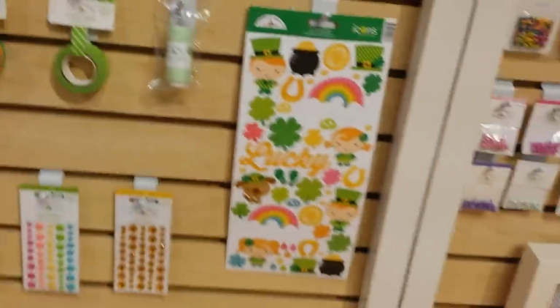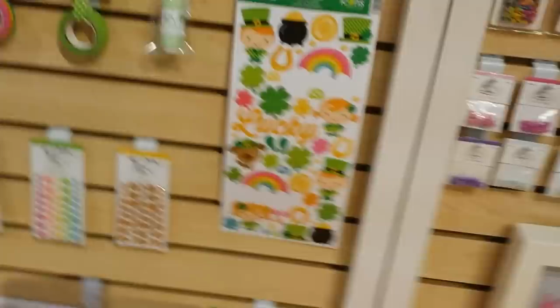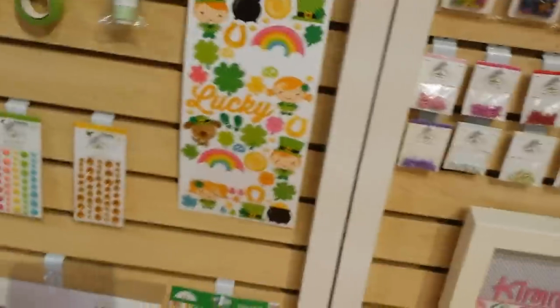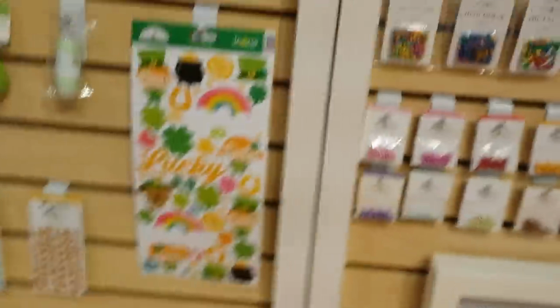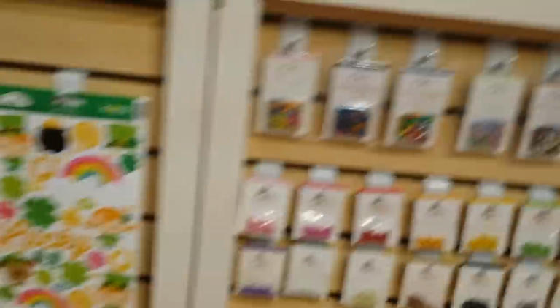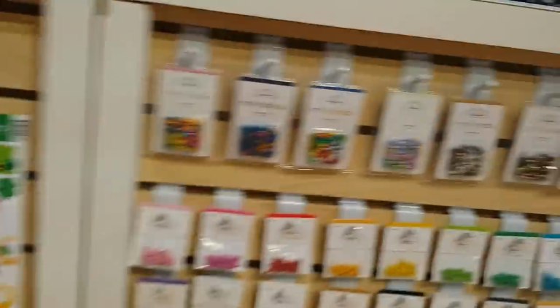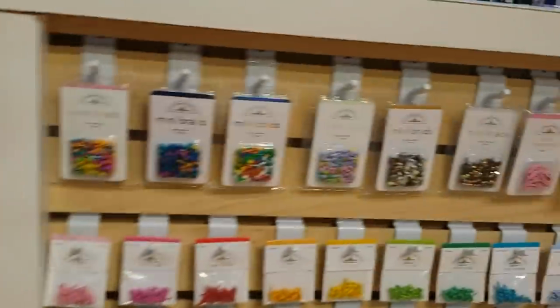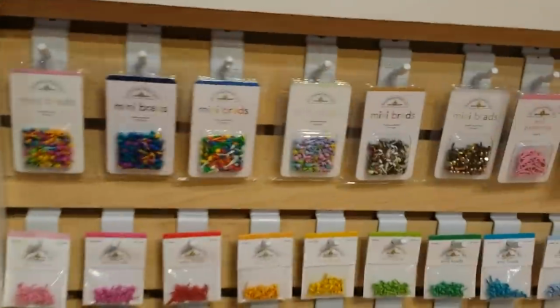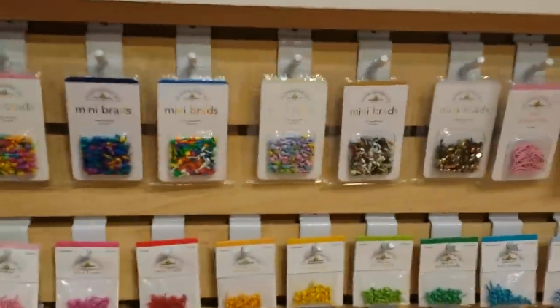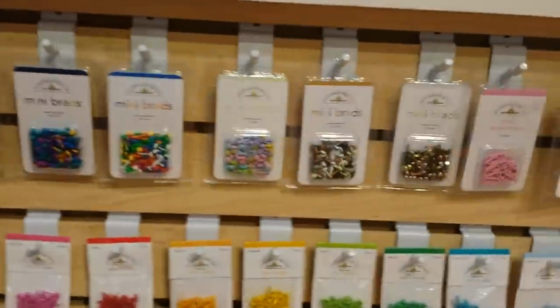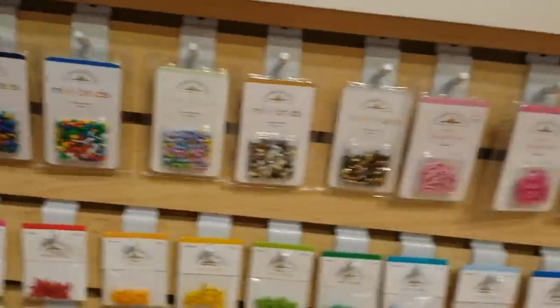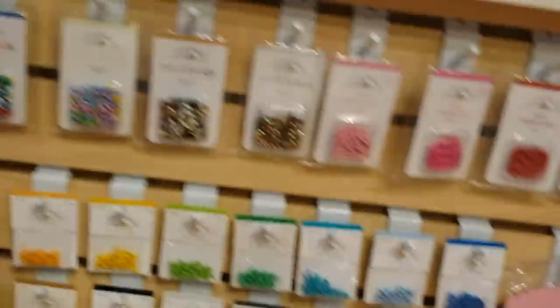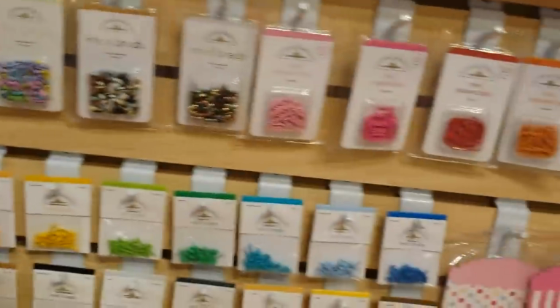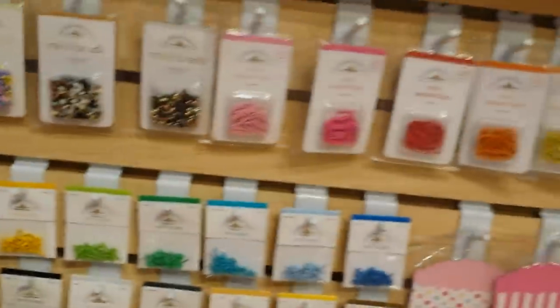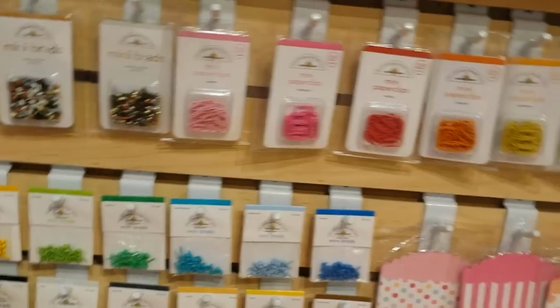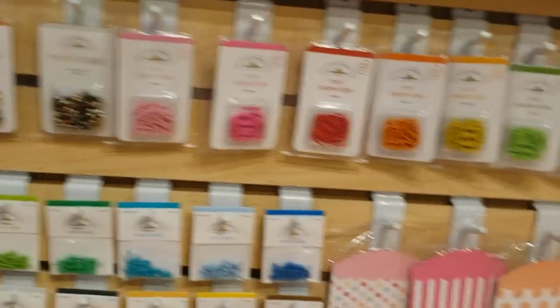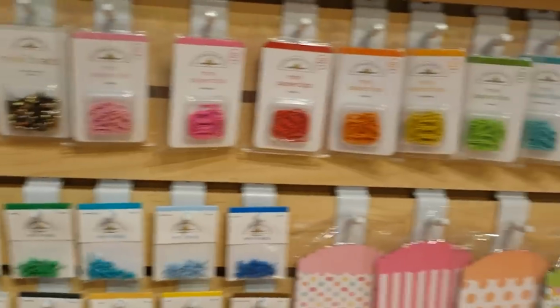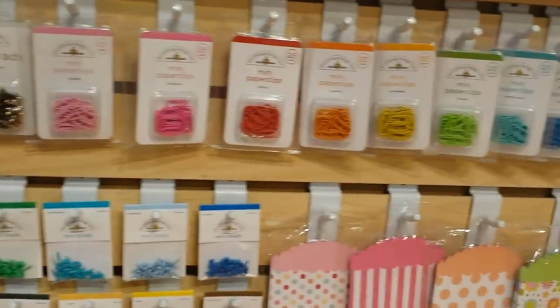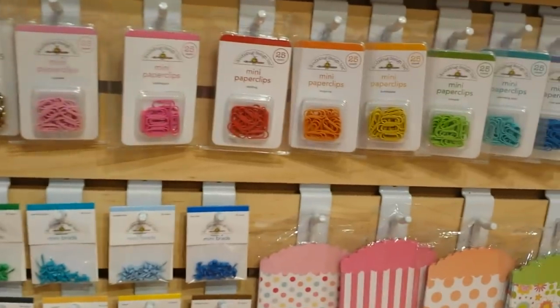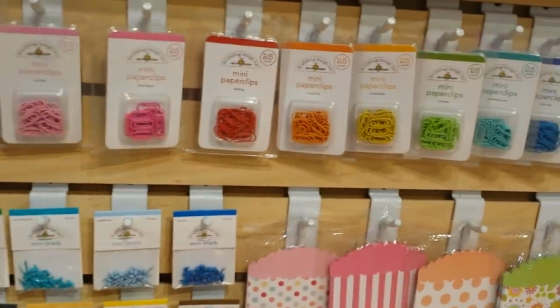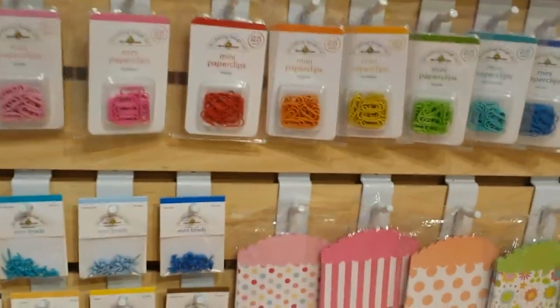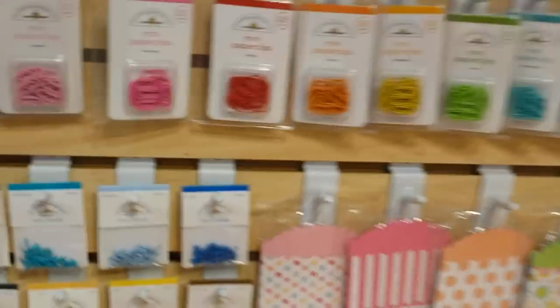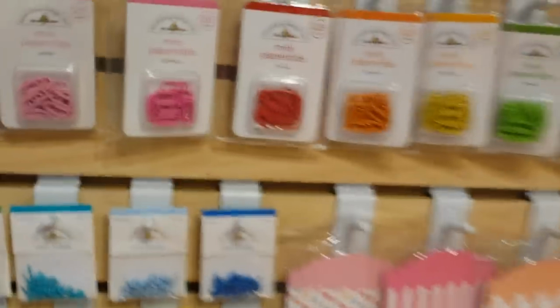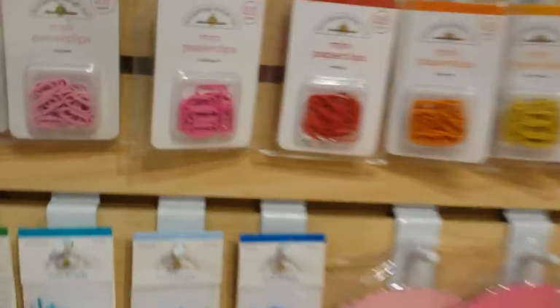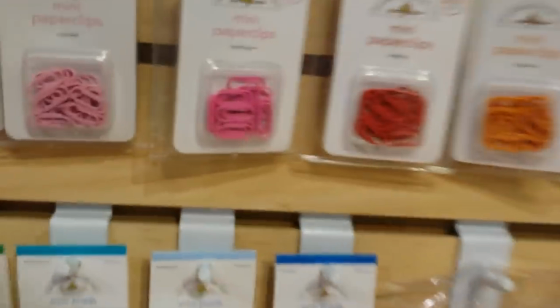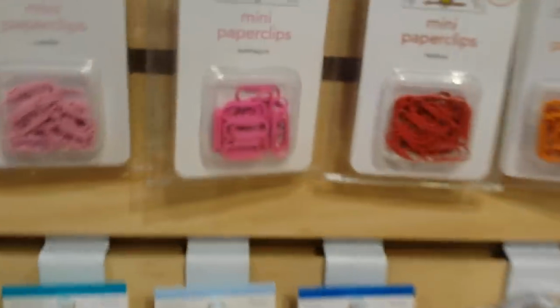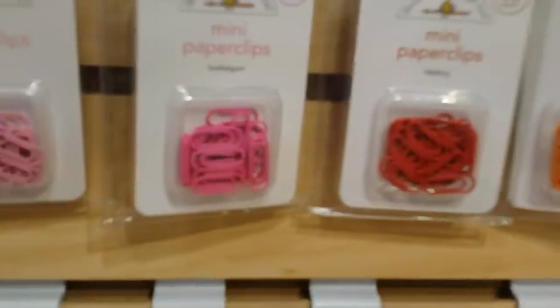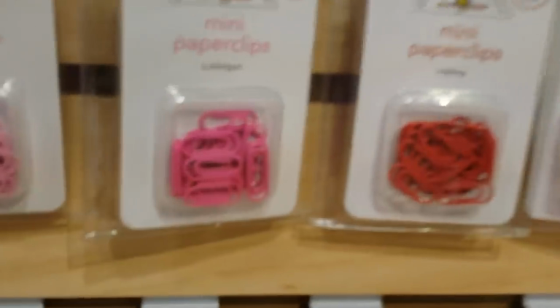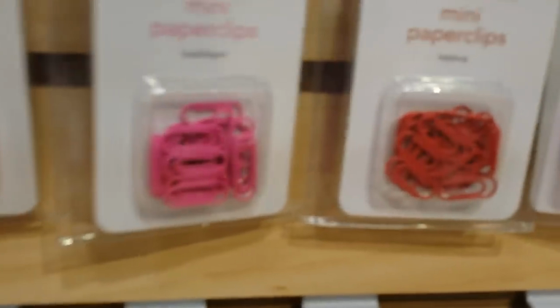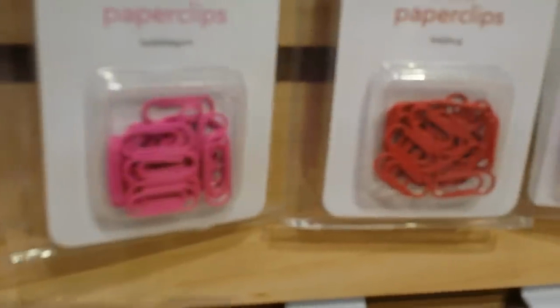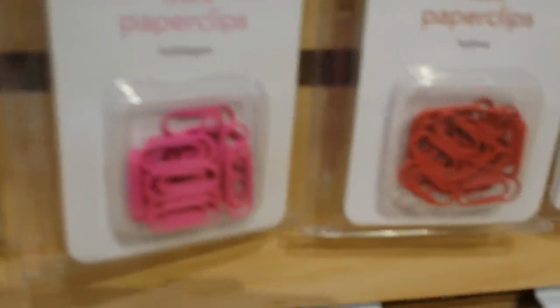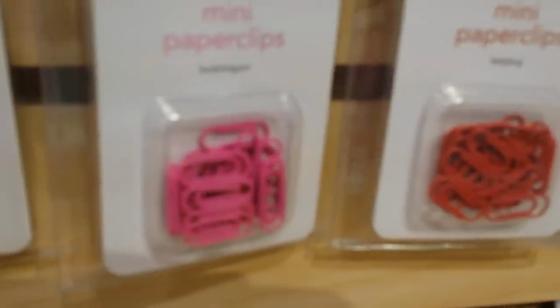And this isn't even their new stuff. Keep watching — I'm going to show you their new stuff. Look at how tiny those little paper clips are.